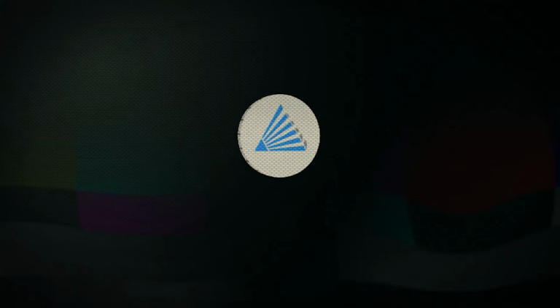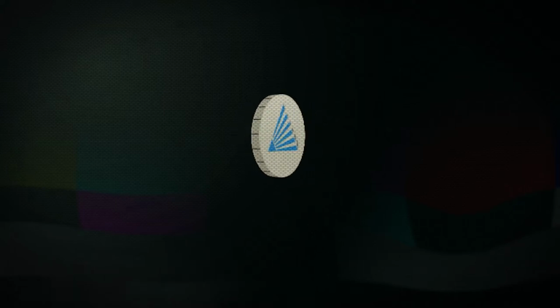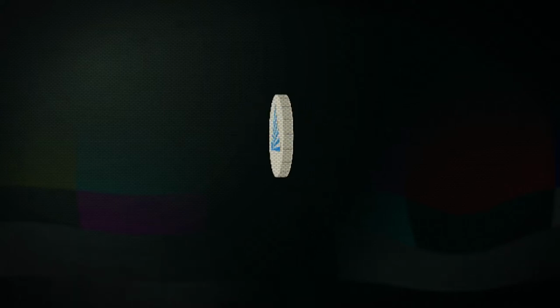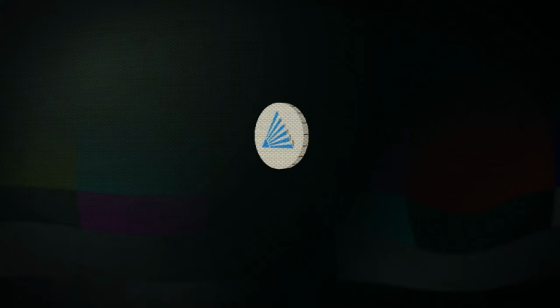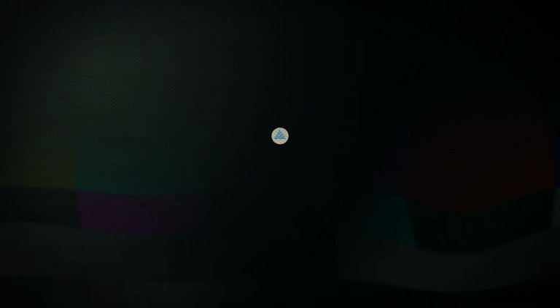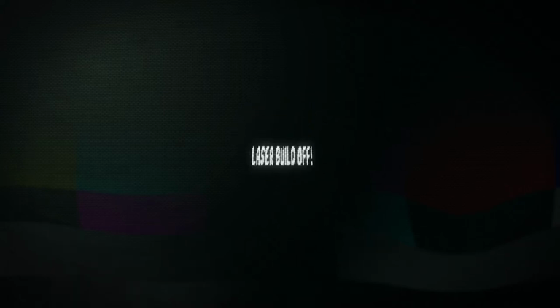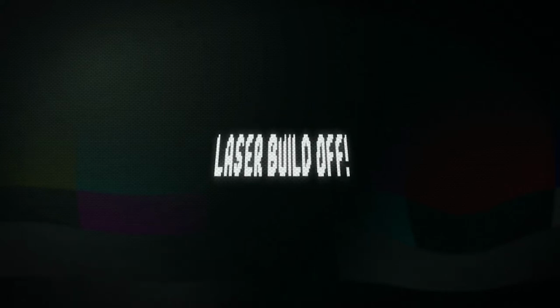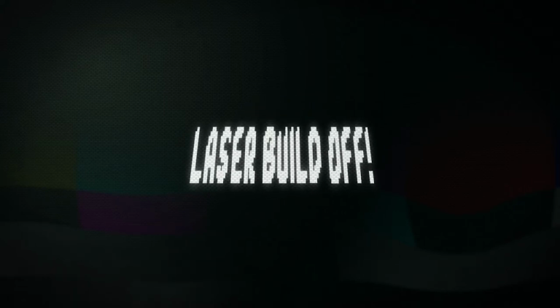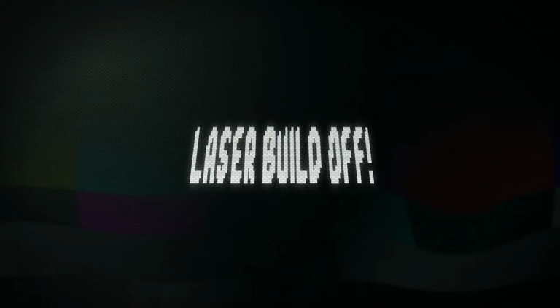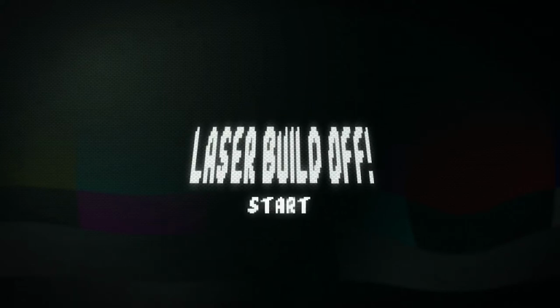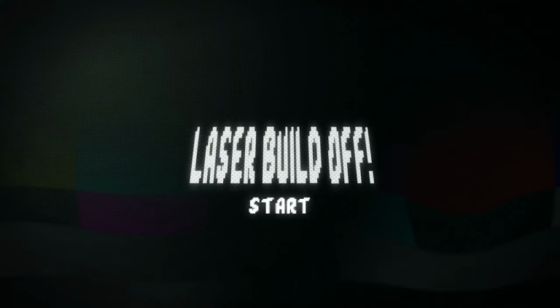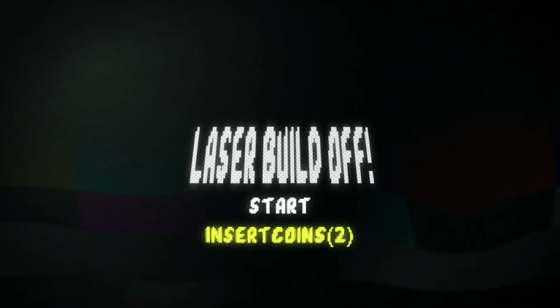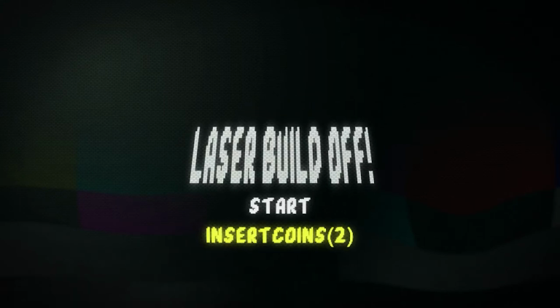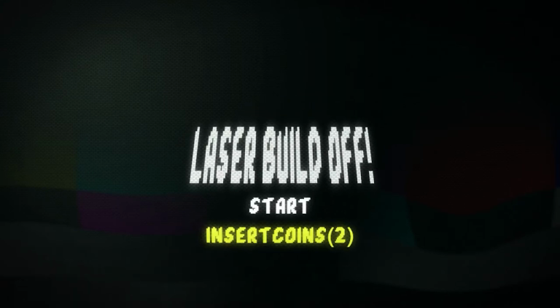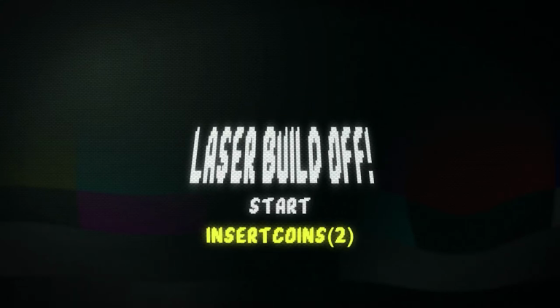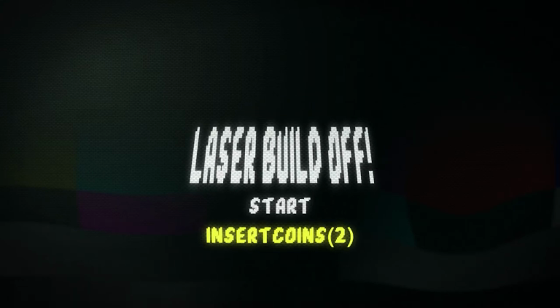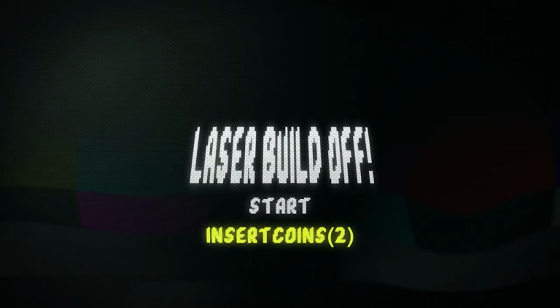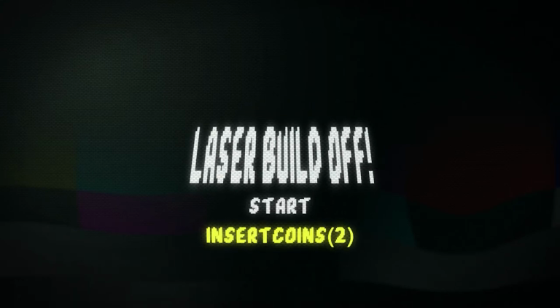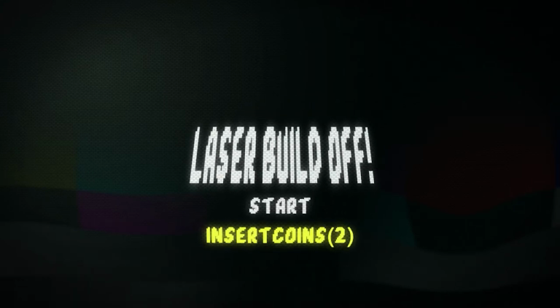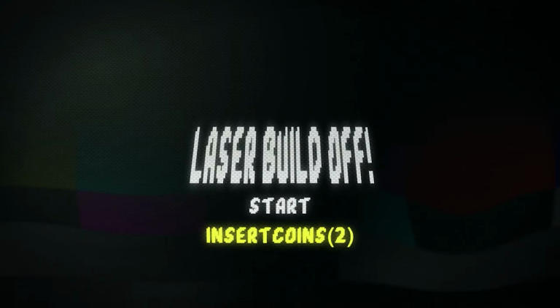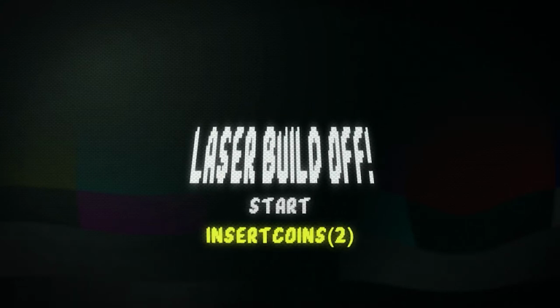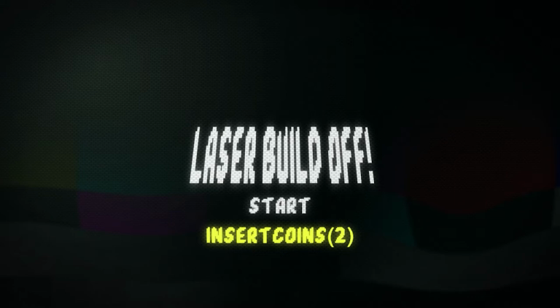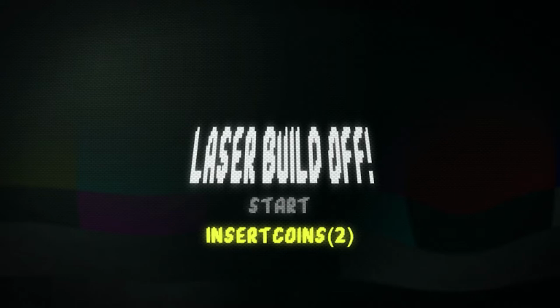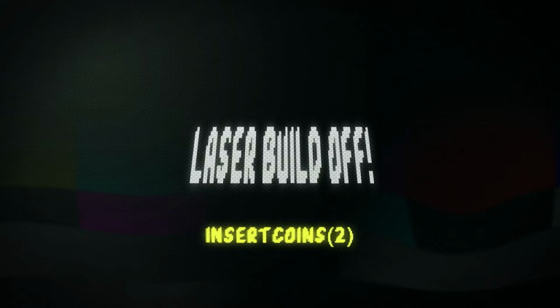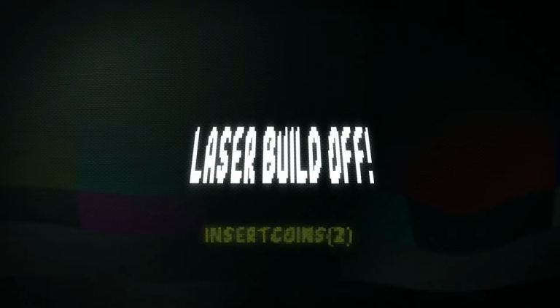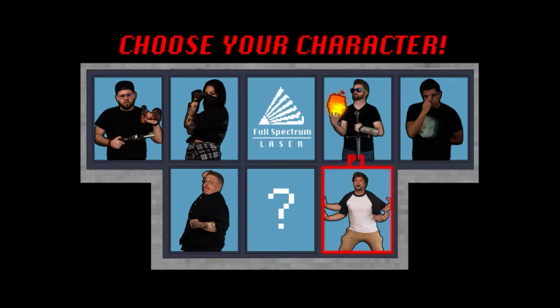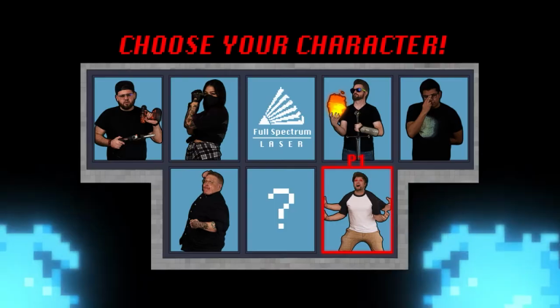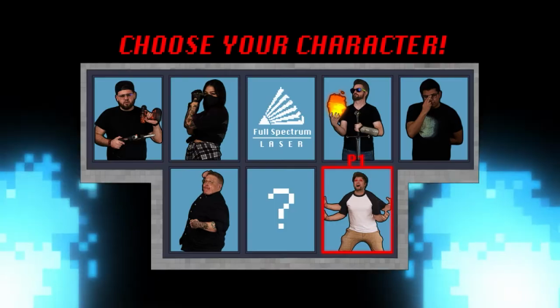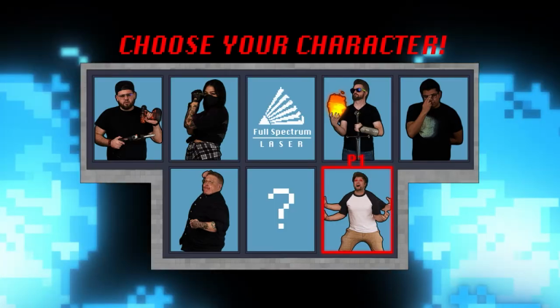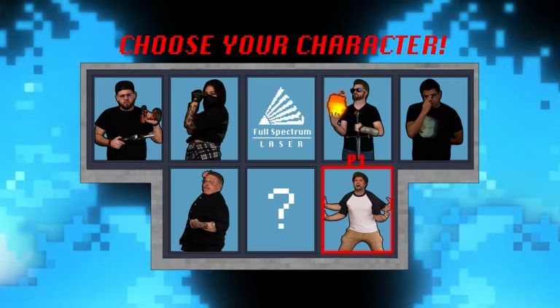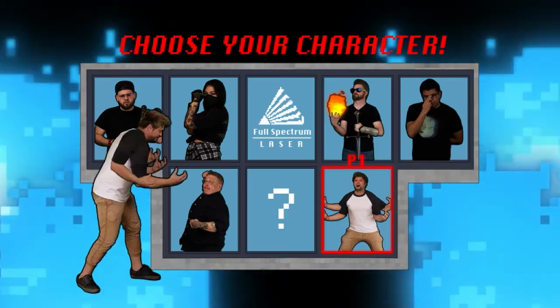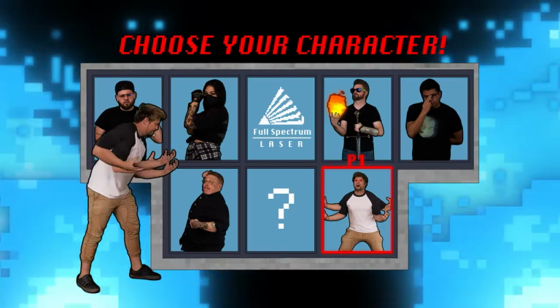Laser Build-Off — Choose your character.